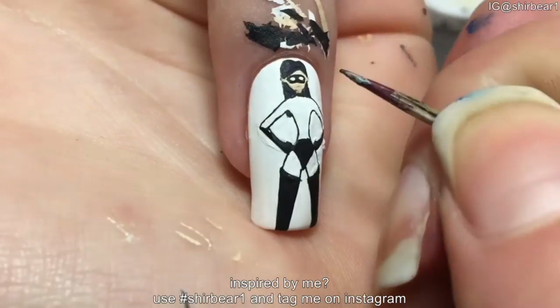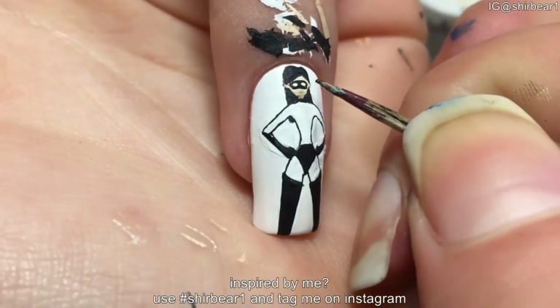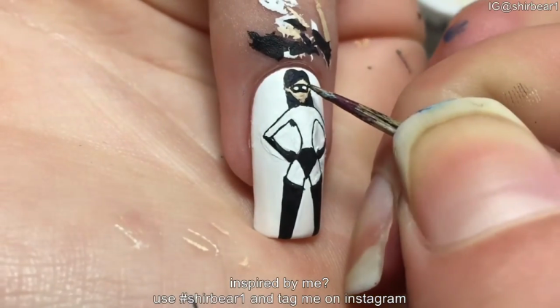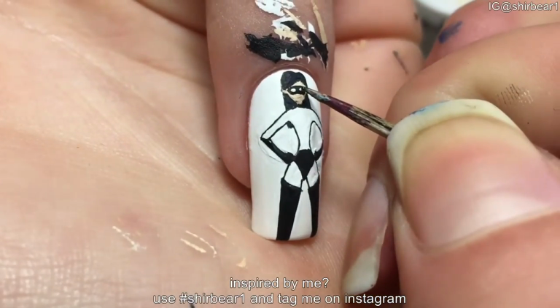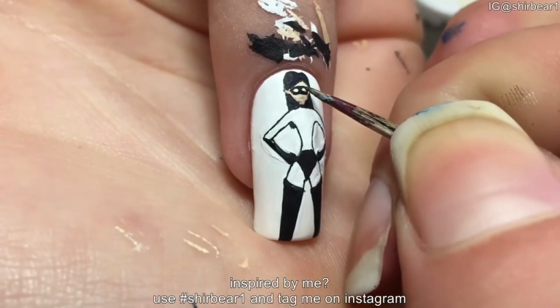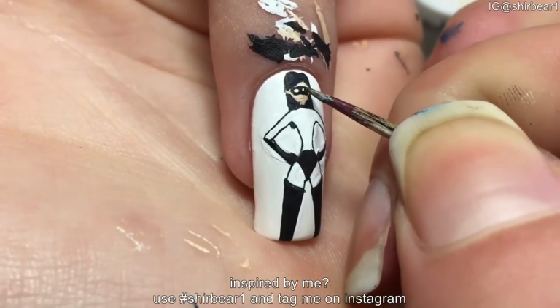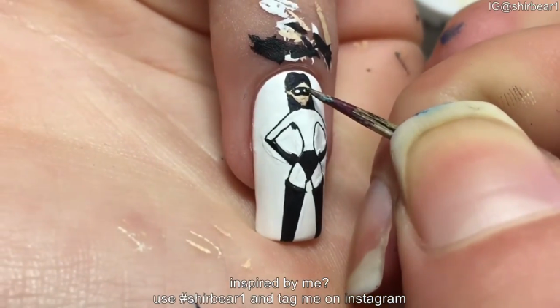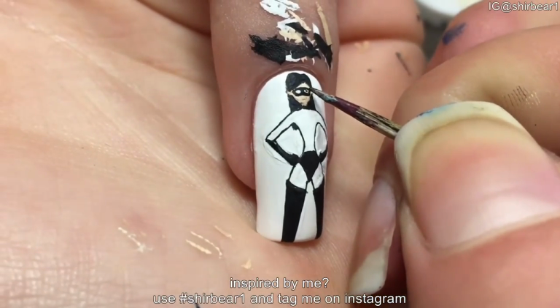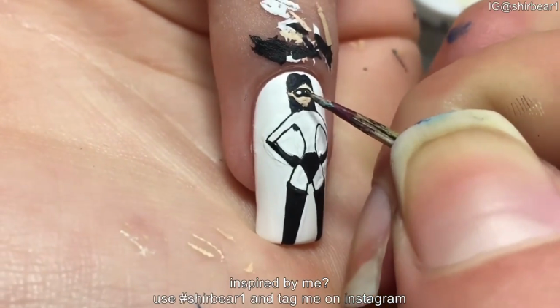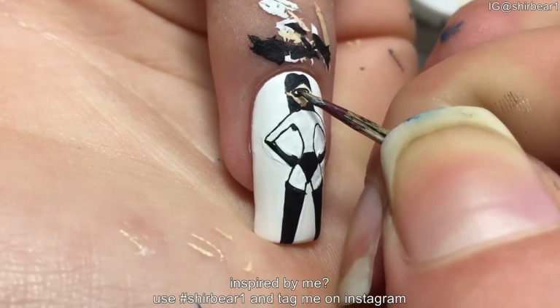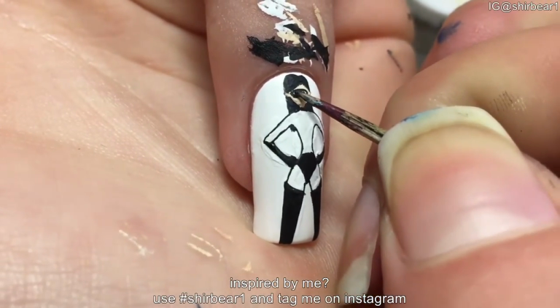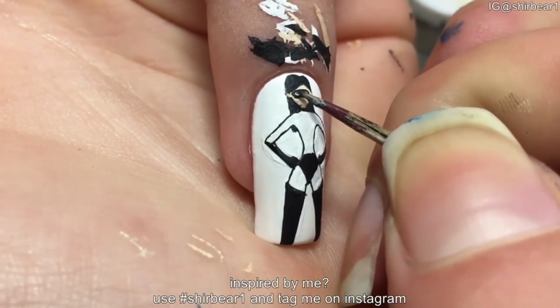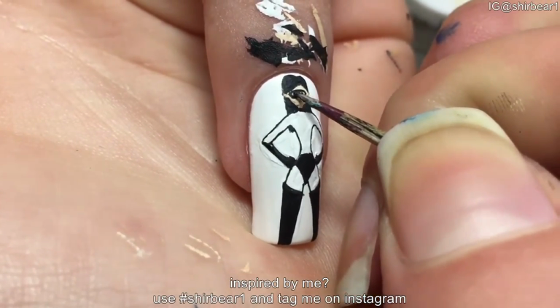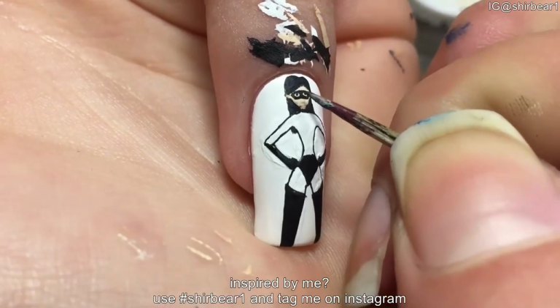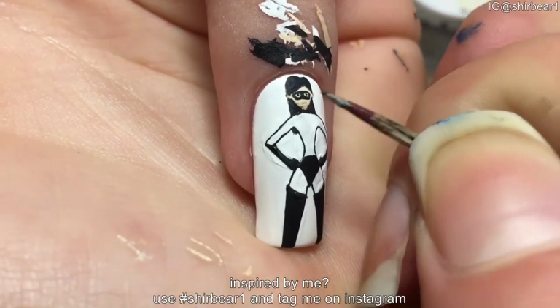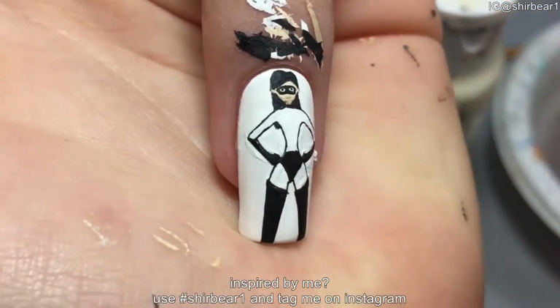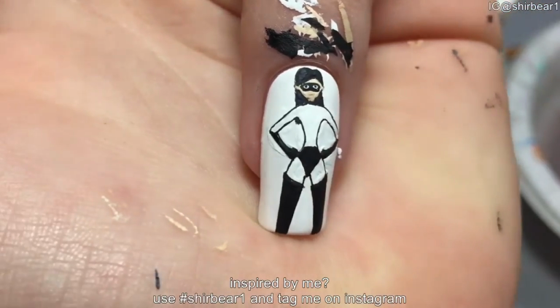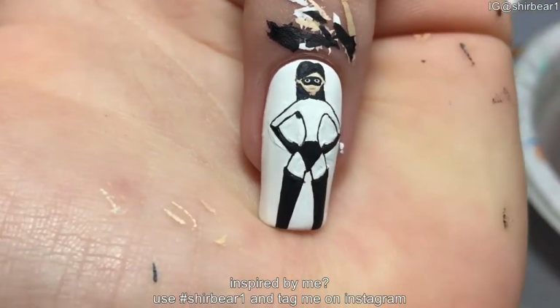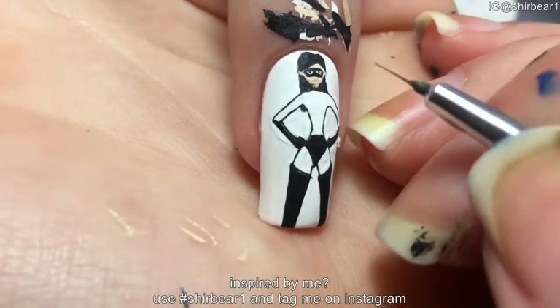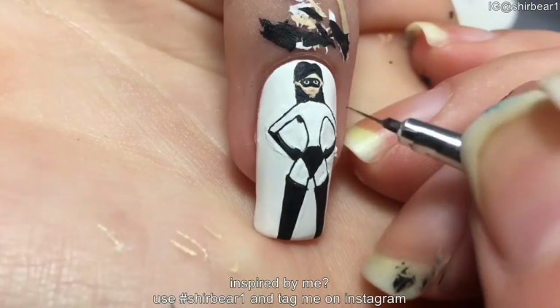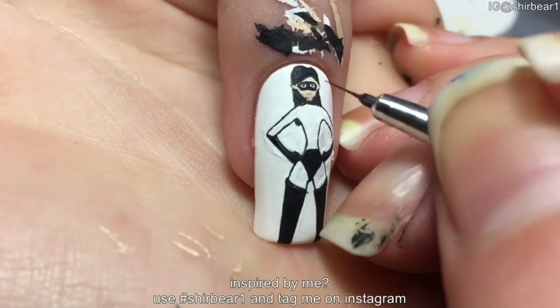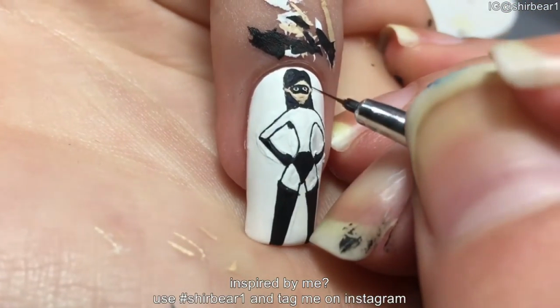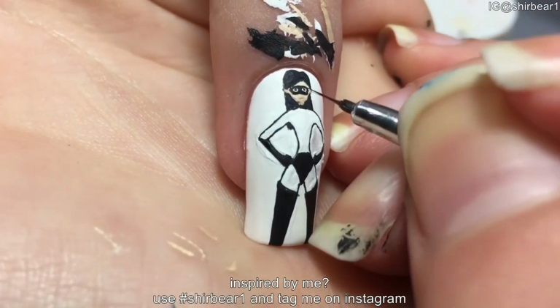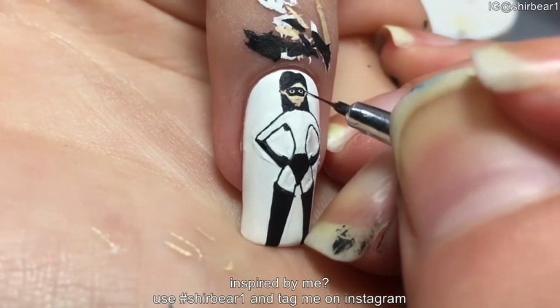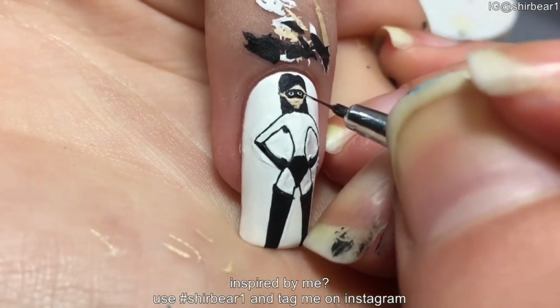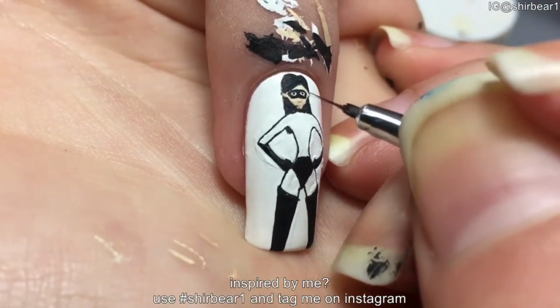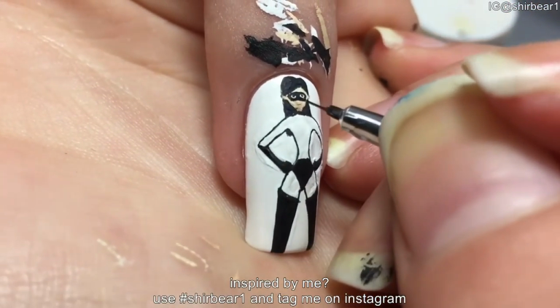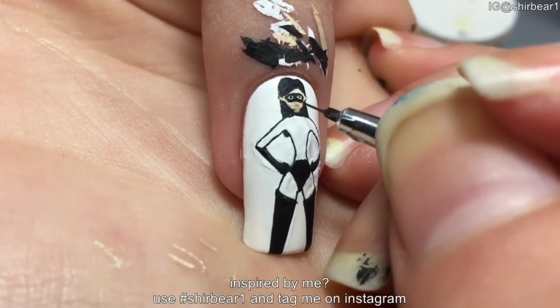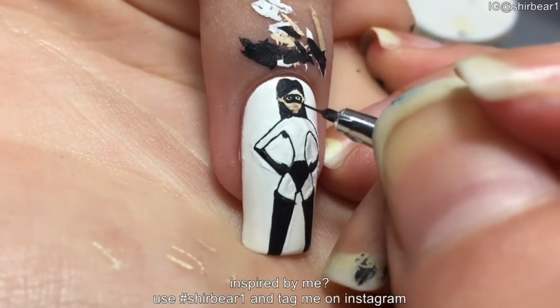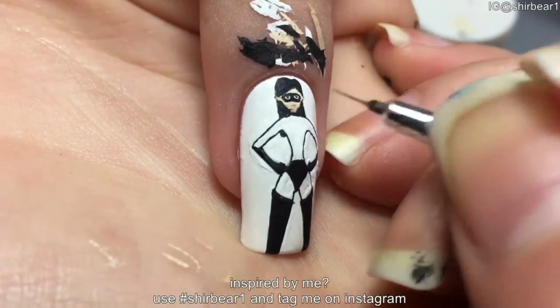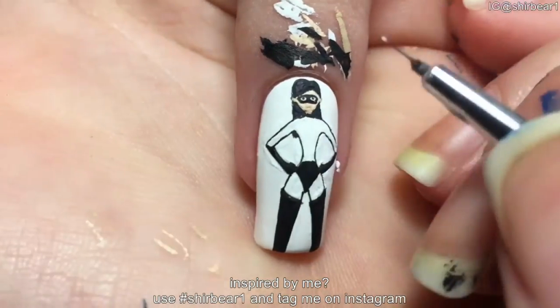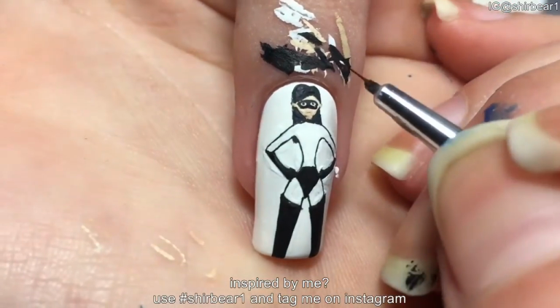Dot on dark blue dots for each eye on the oval shapes on the mask, and then add black for the pupils and white for a shine.